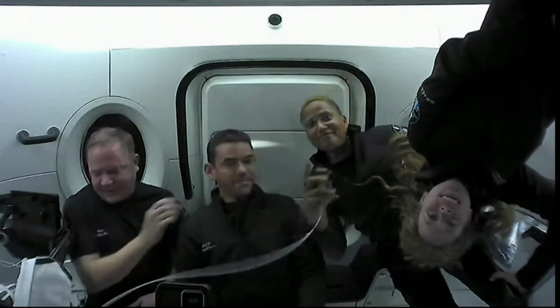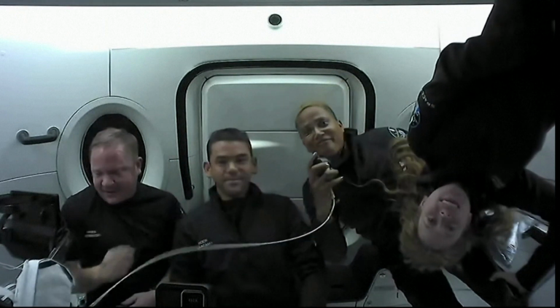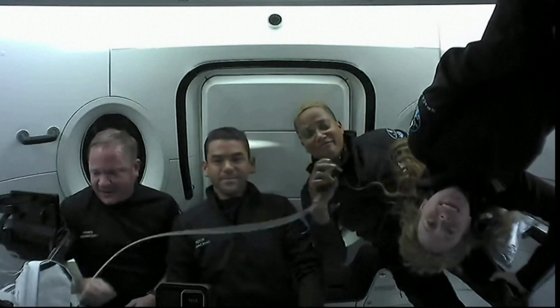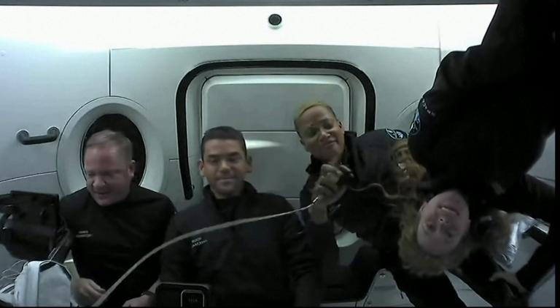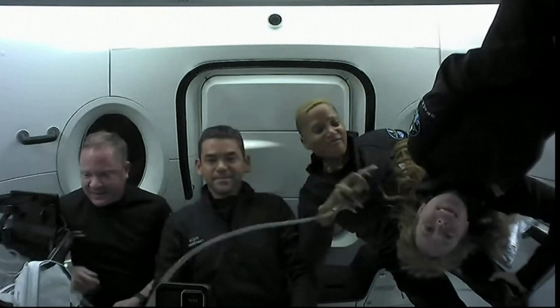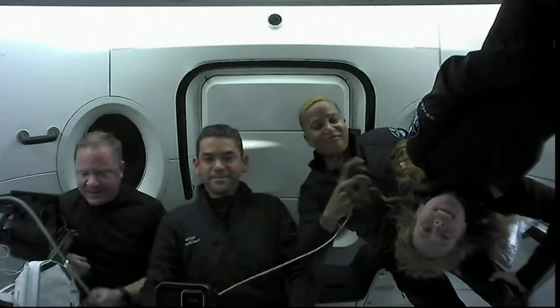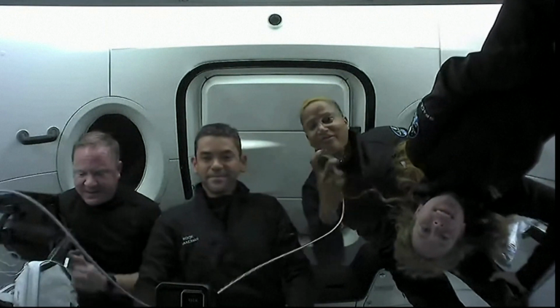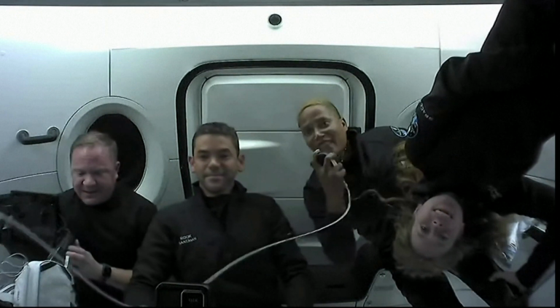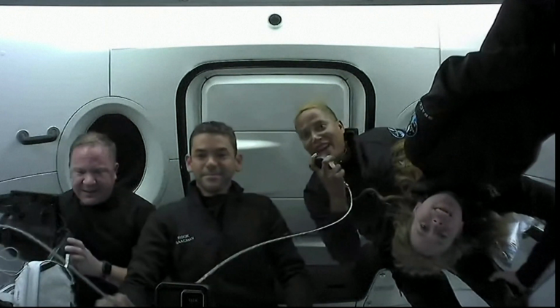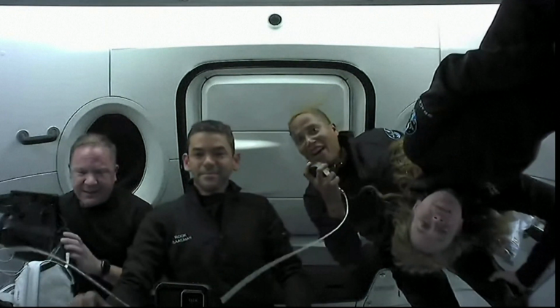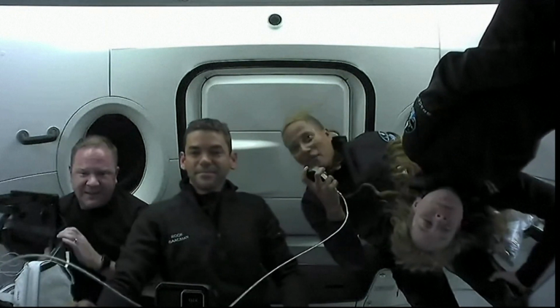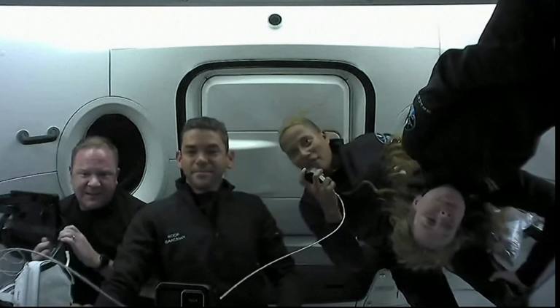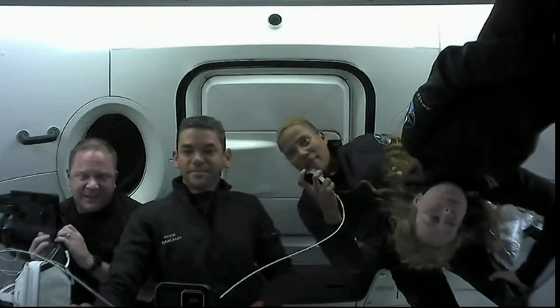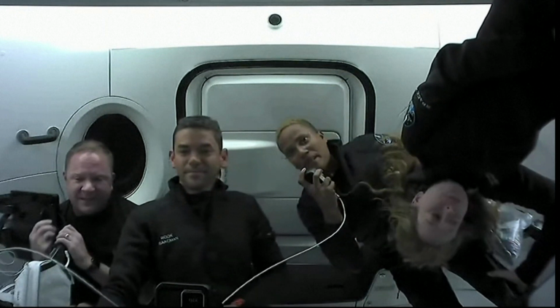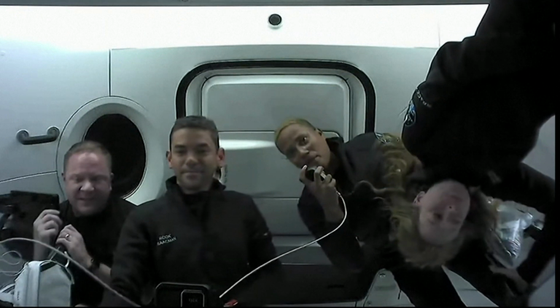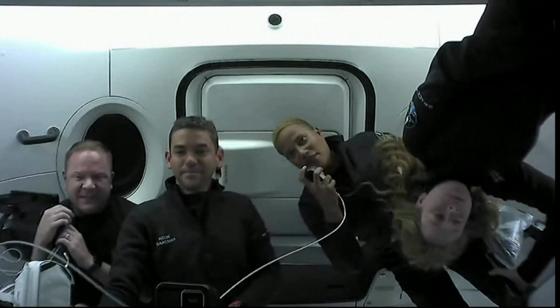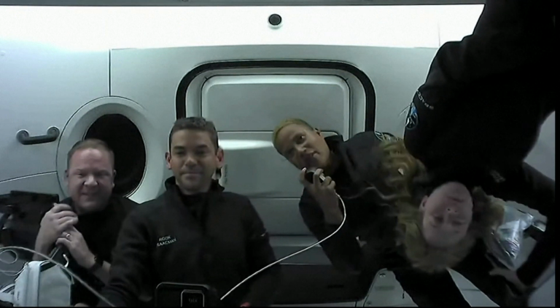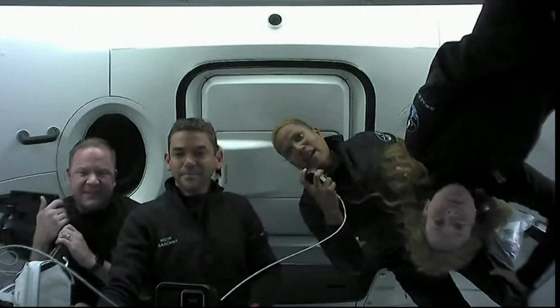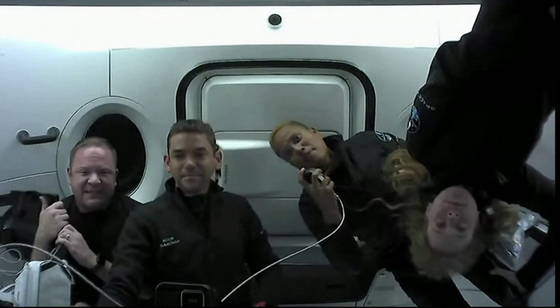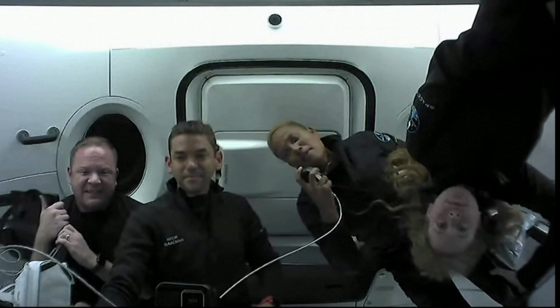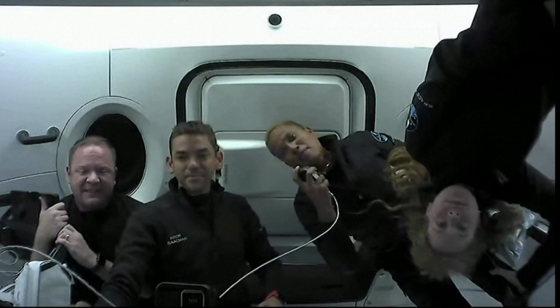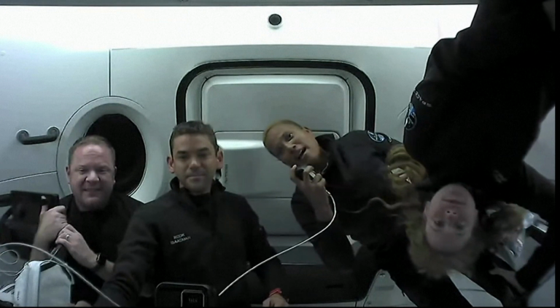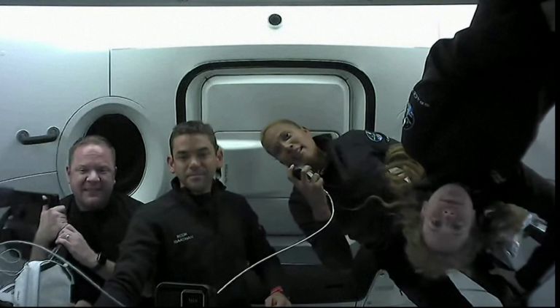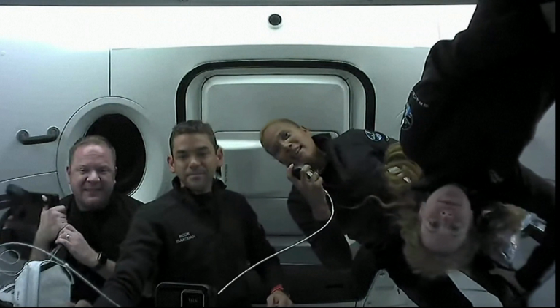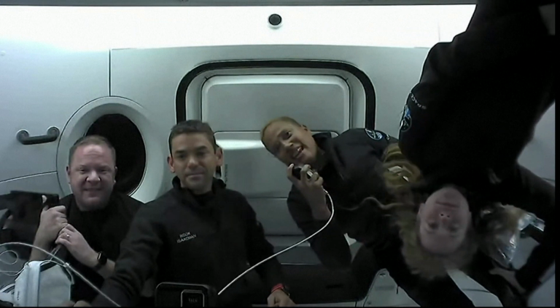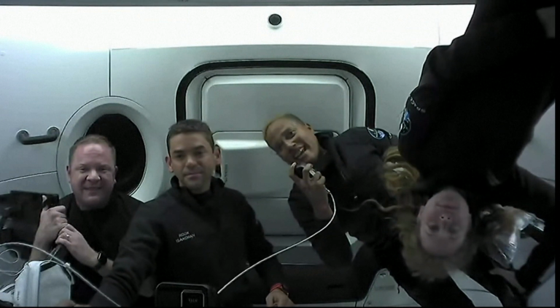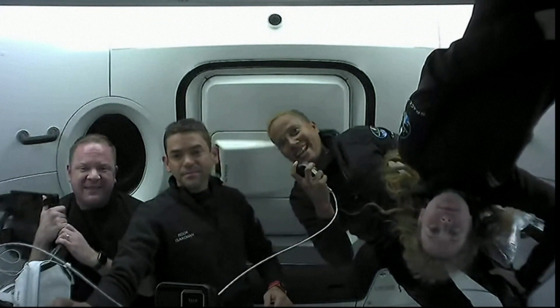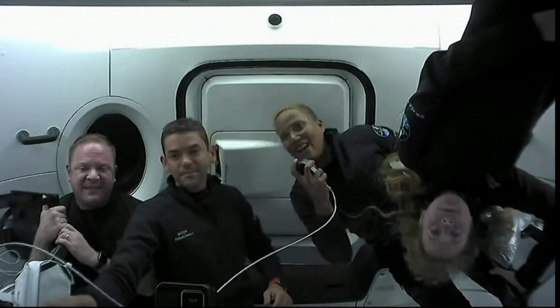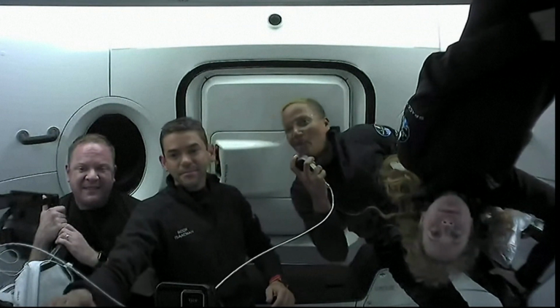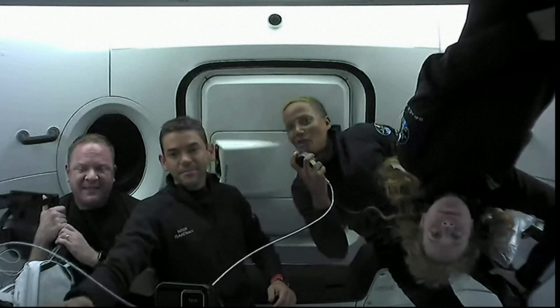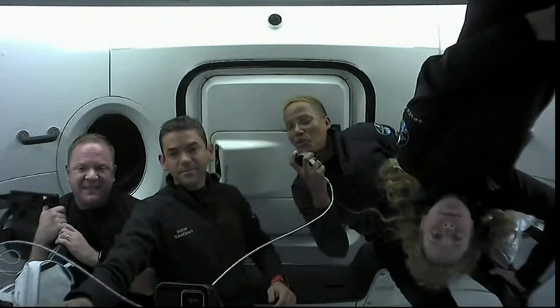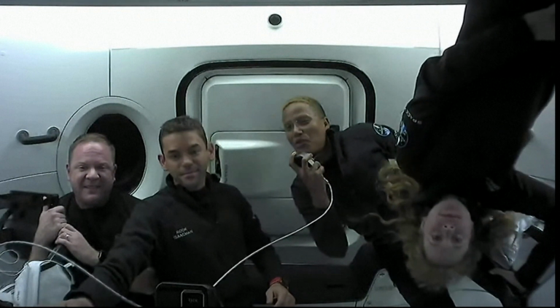Hi, everyone. I'm Sian Proctor, and I am the mission pilot. I hope to show you some of the art that I've been doing in a little bit.